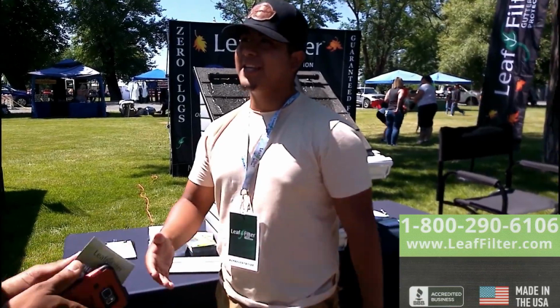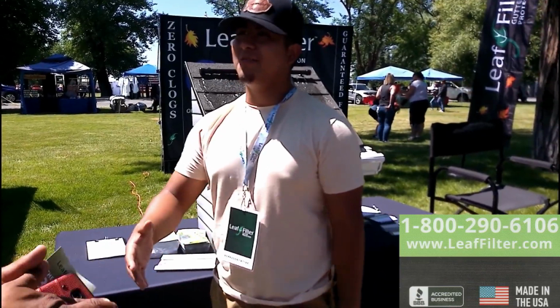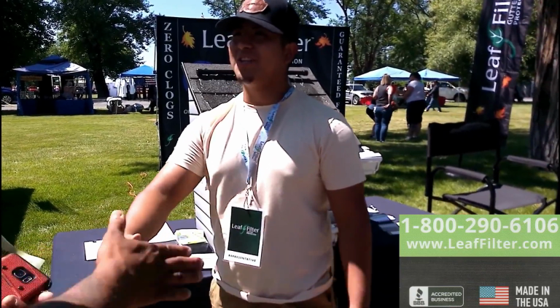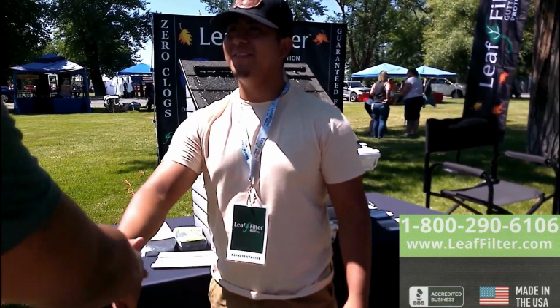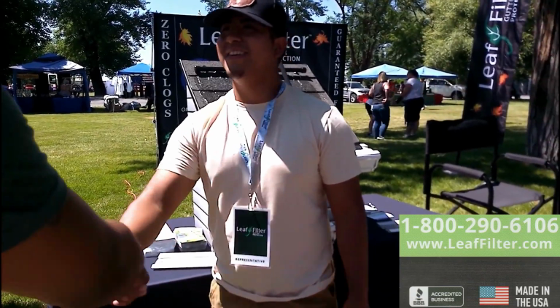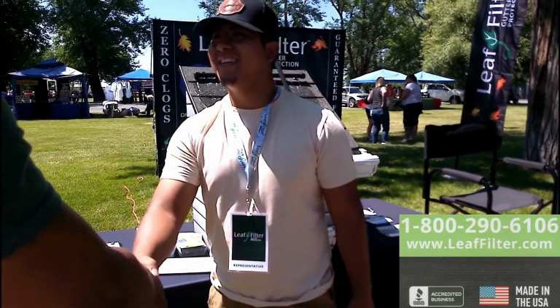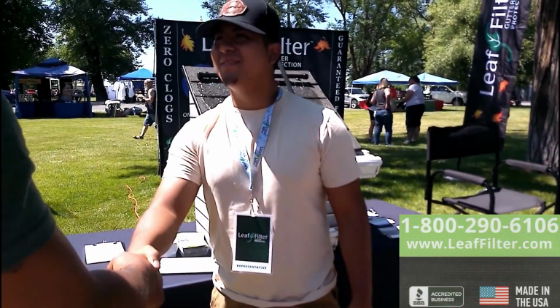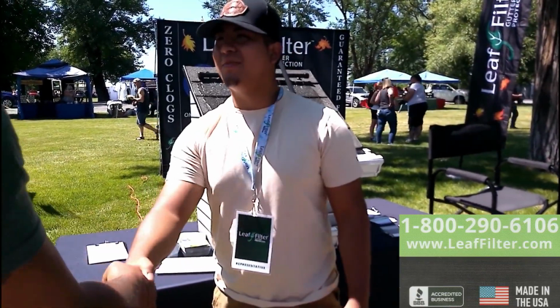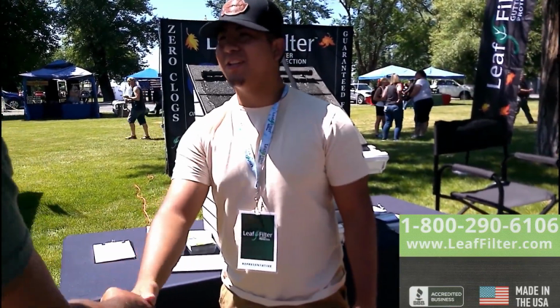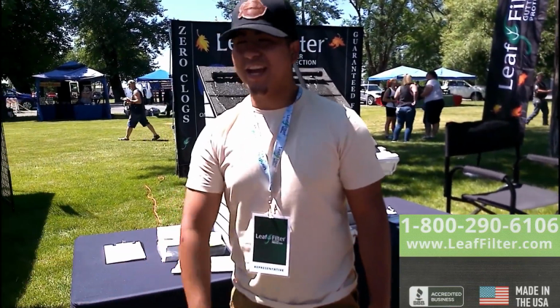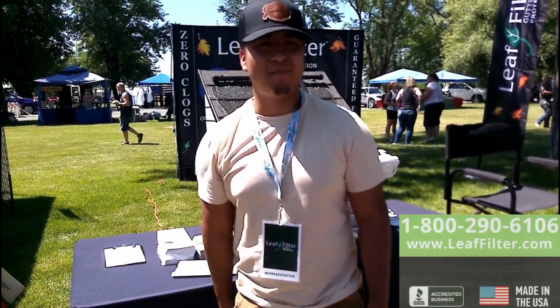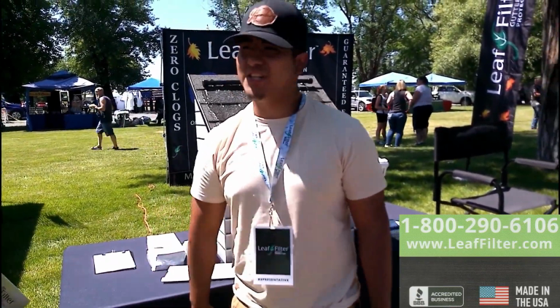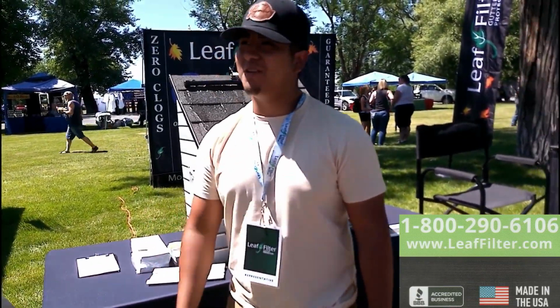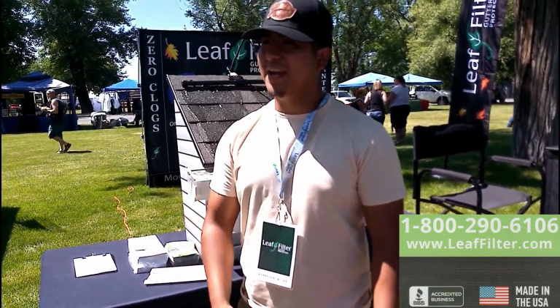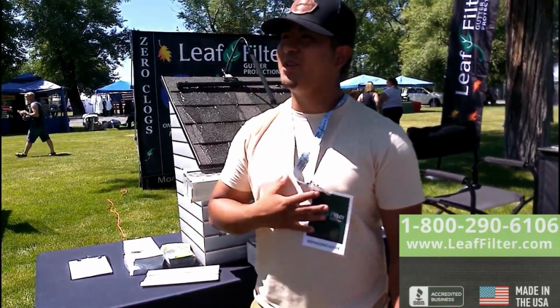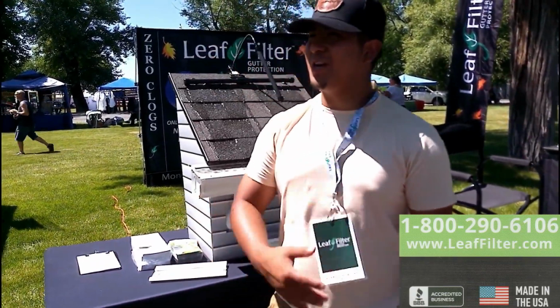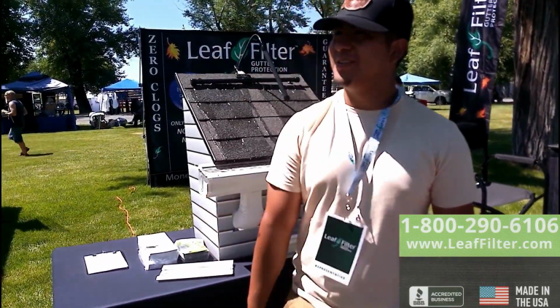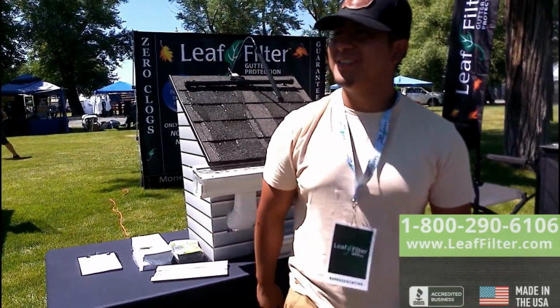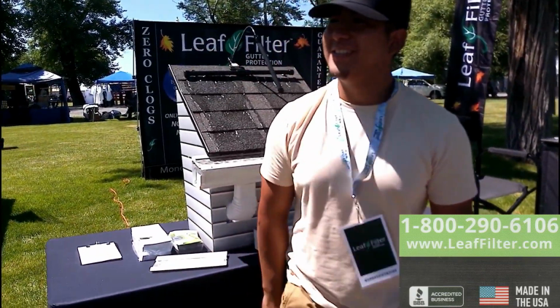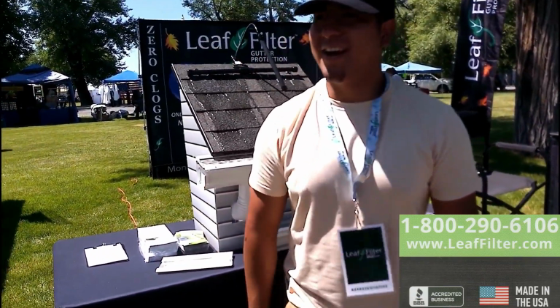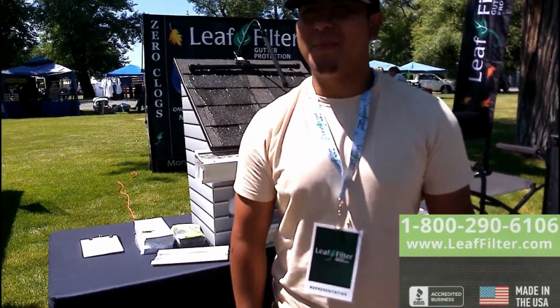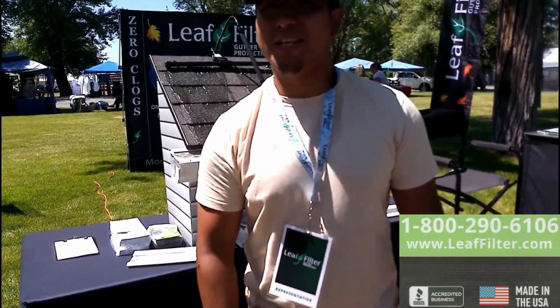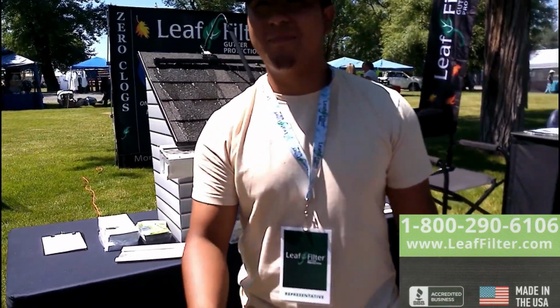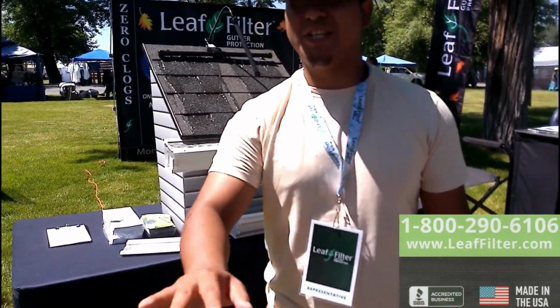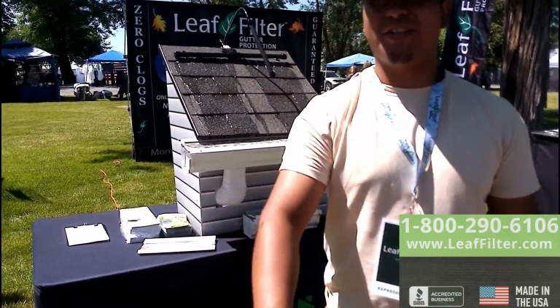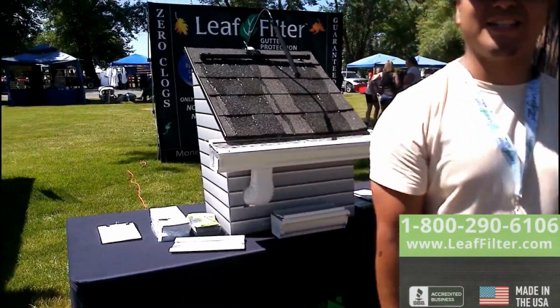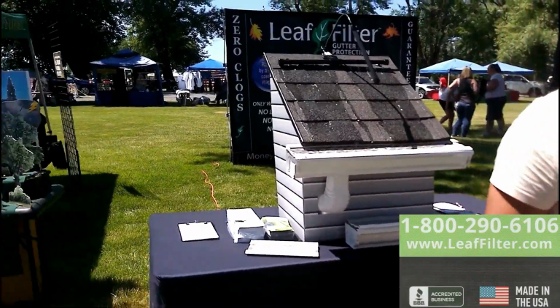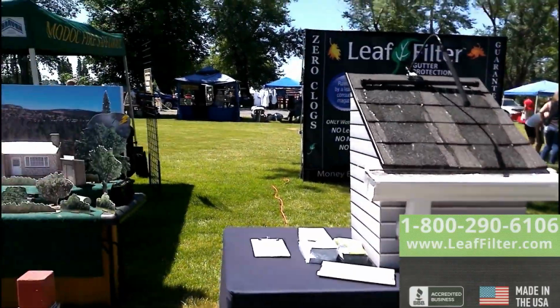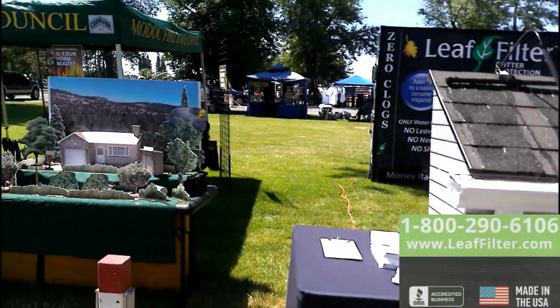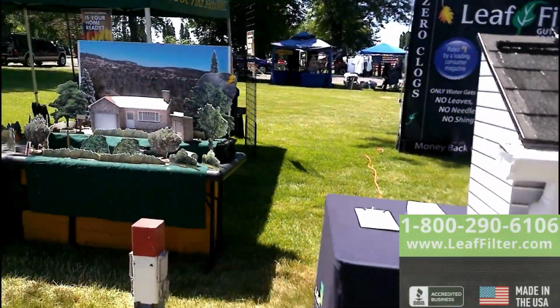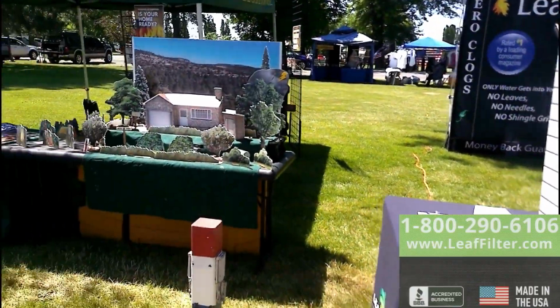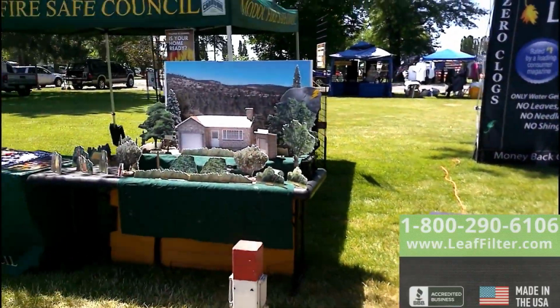What was your name? Bronchette. Bronchette — cool name. Thank you. Appreciate you guys. You guys have a good day. Thank you.